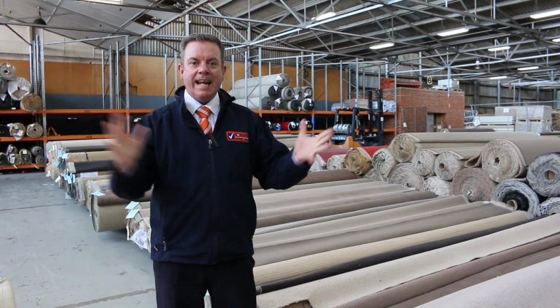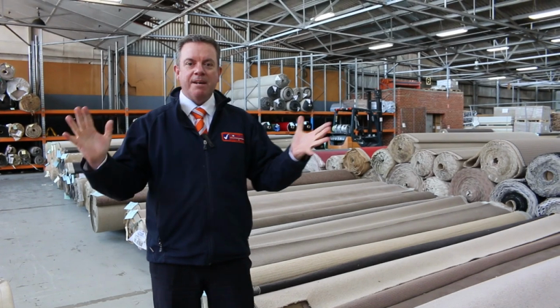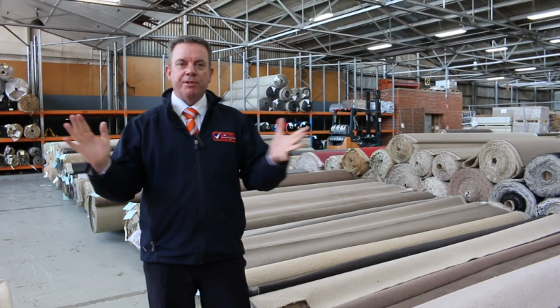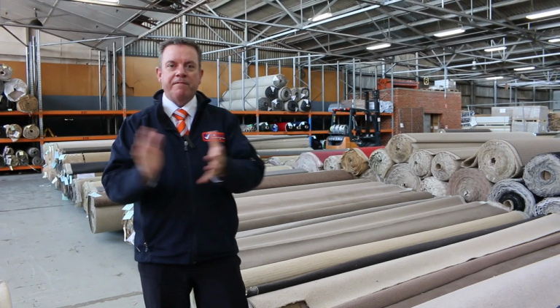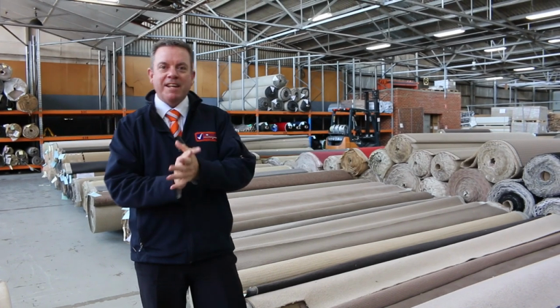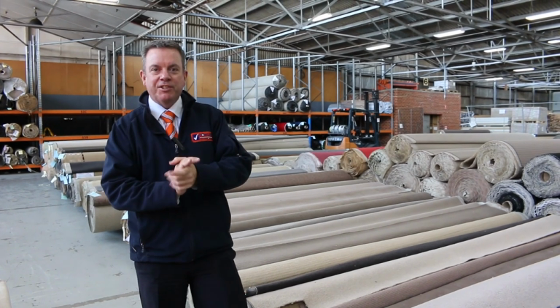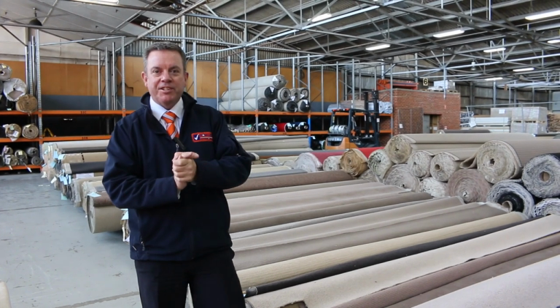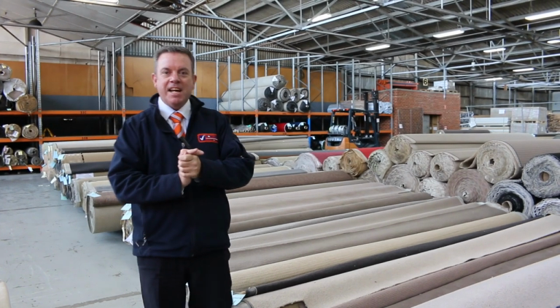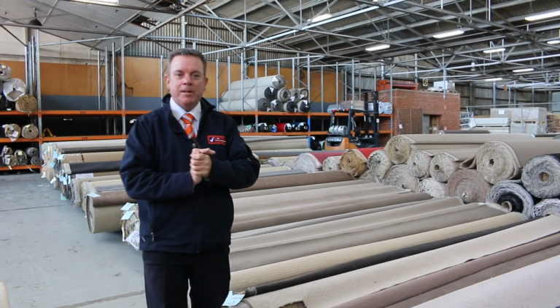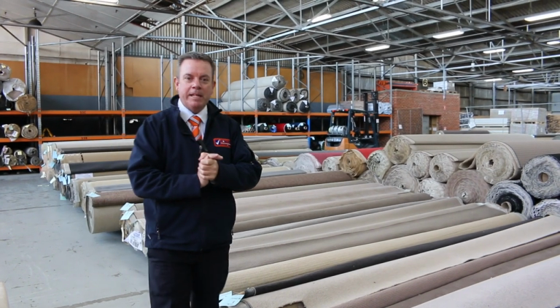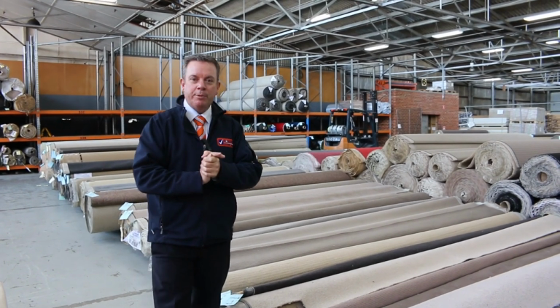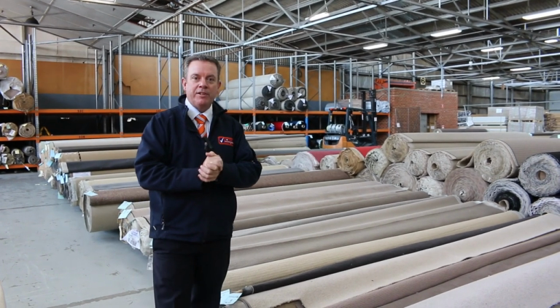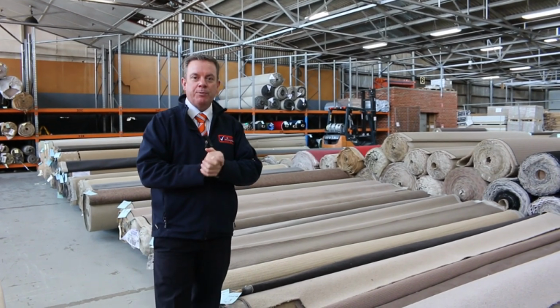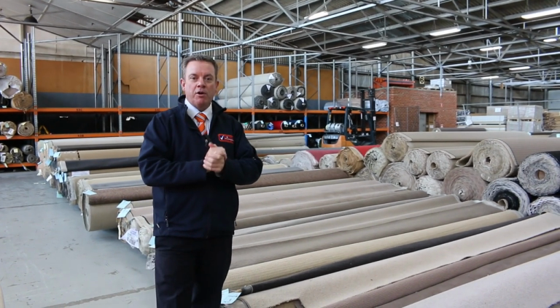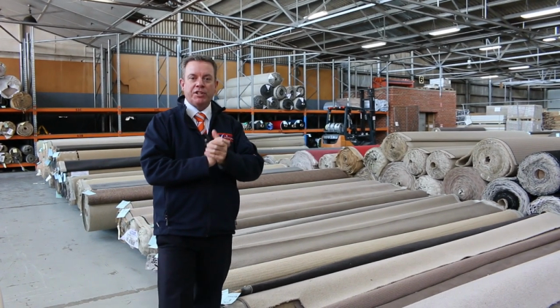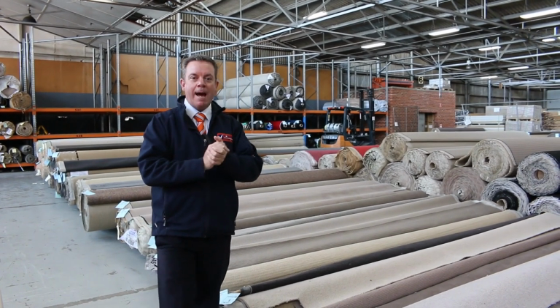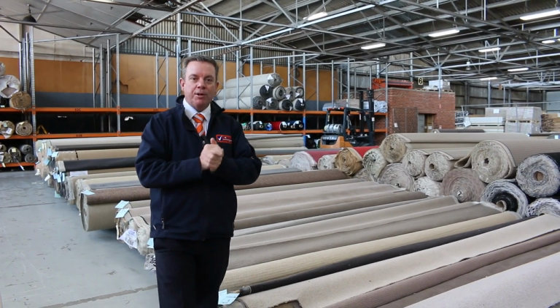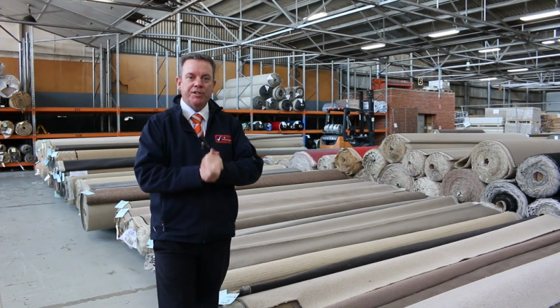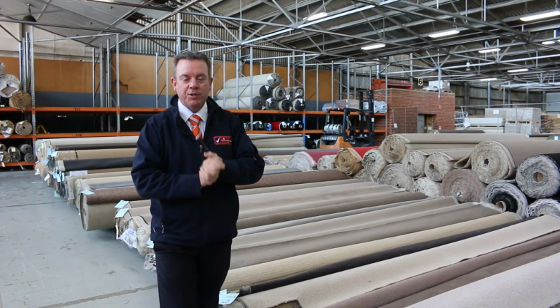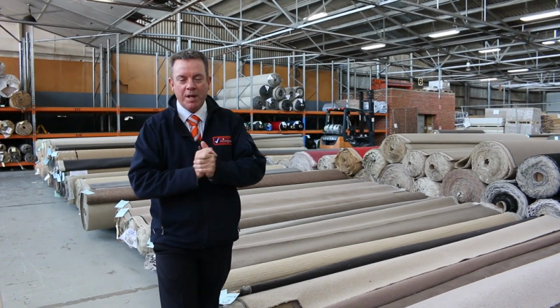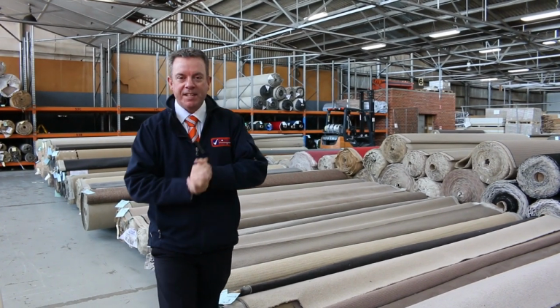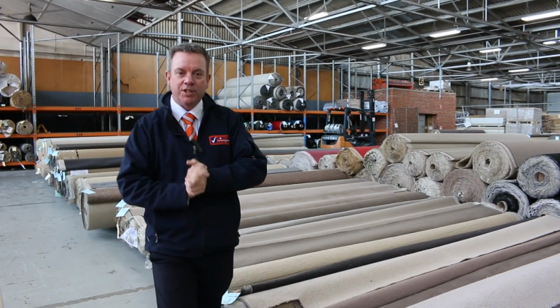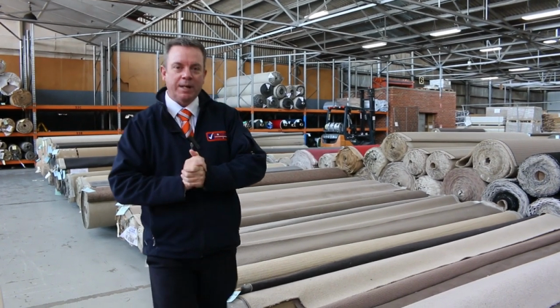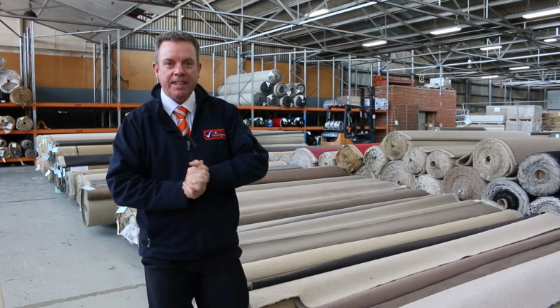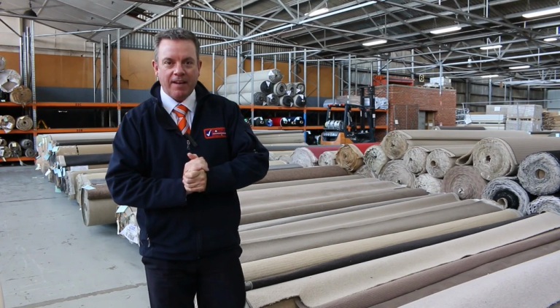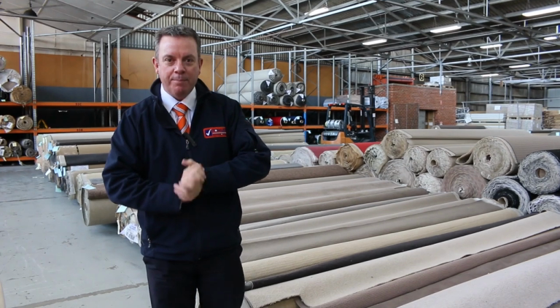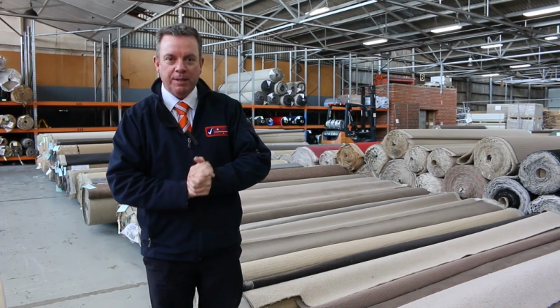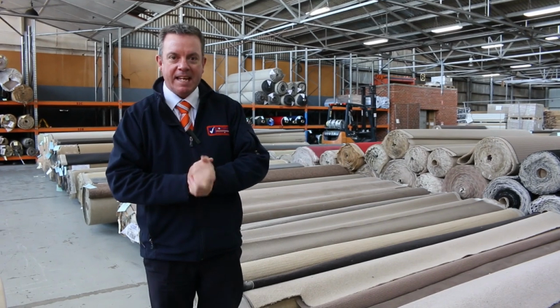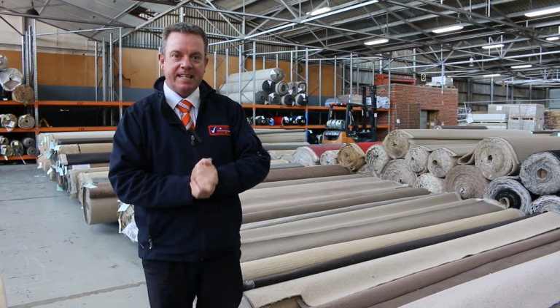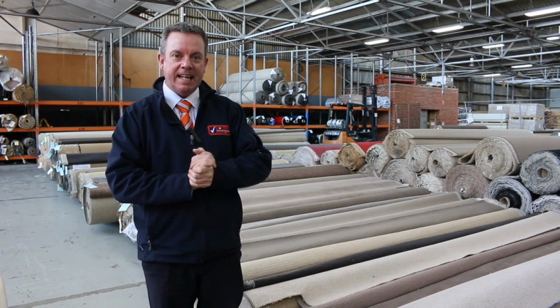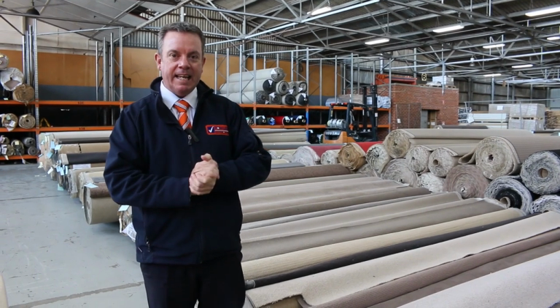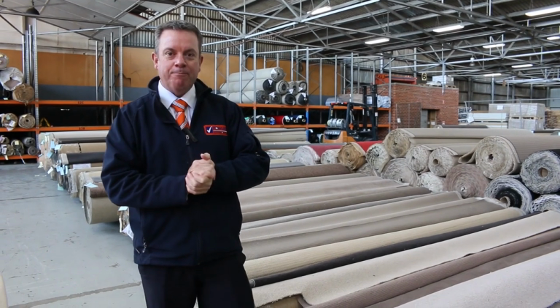G'day, I'm John from Vowles Auction and Sales. I'm here to preview tomorrow's carpet auction — that's Wednesday the 28th of April at 10am.